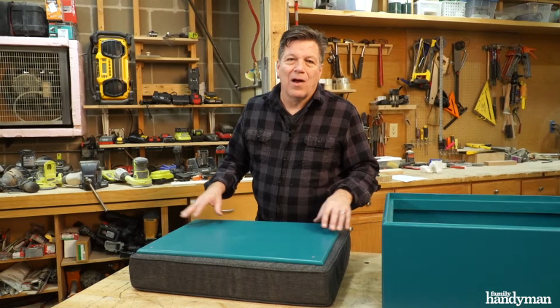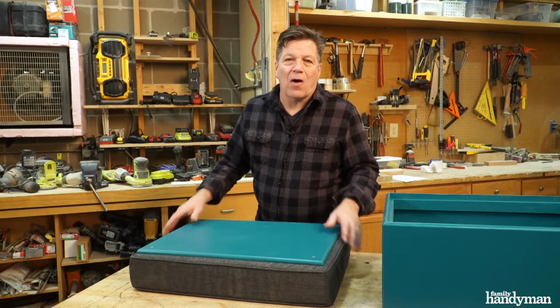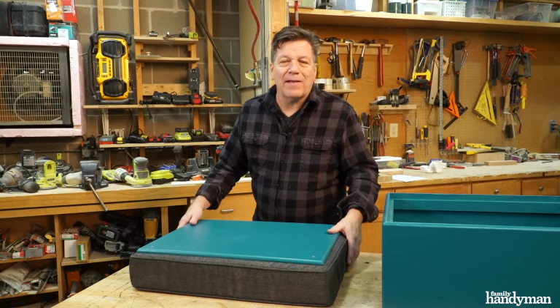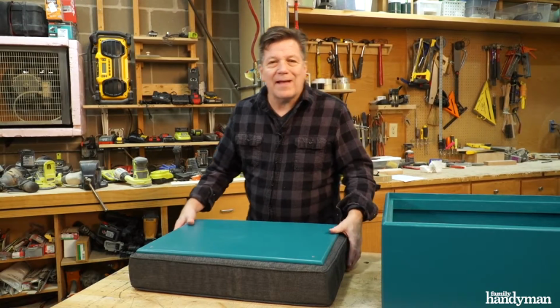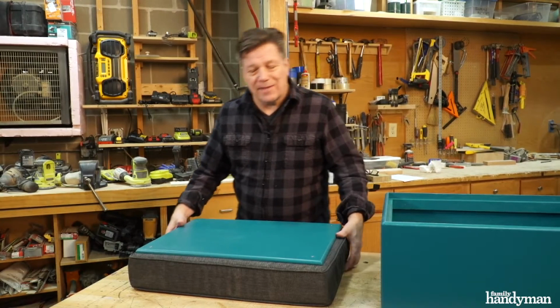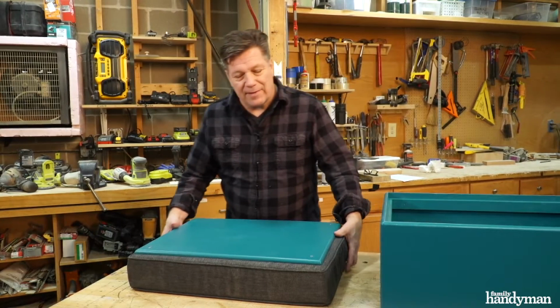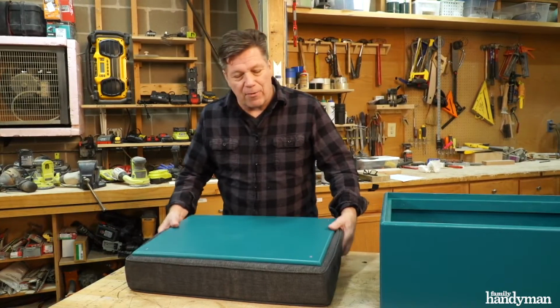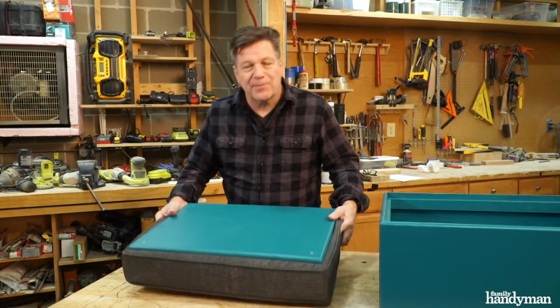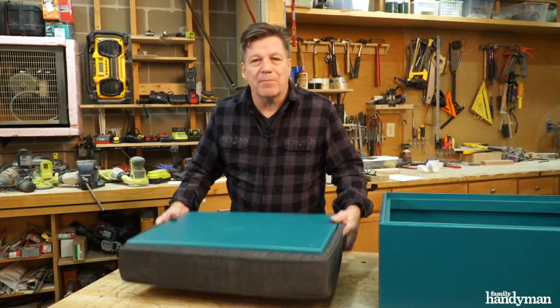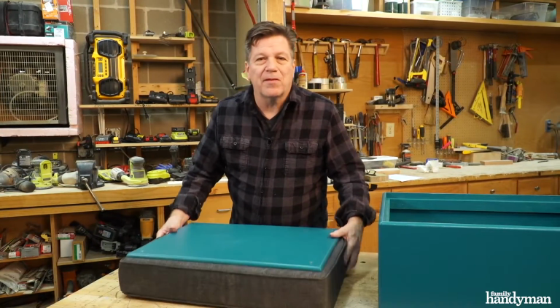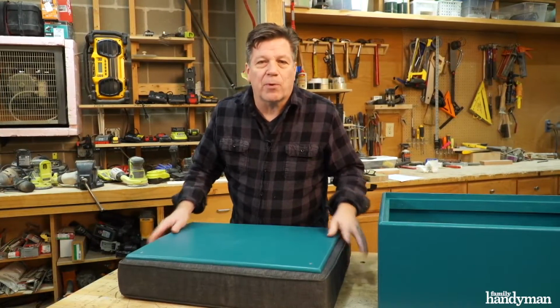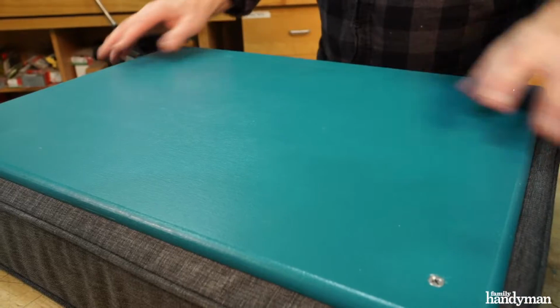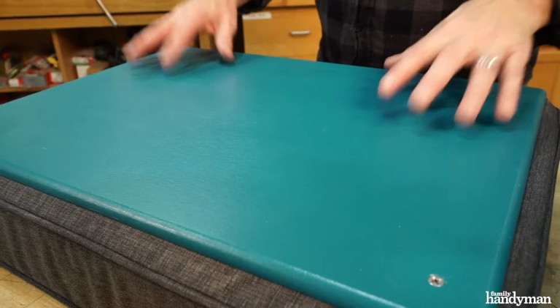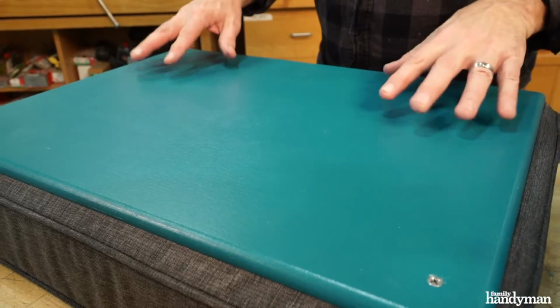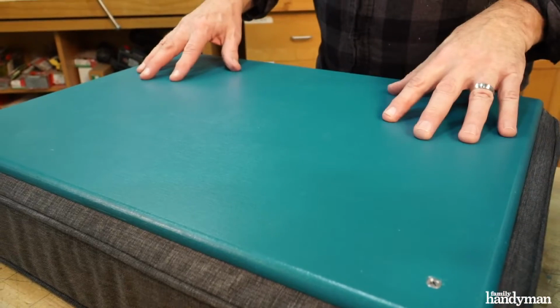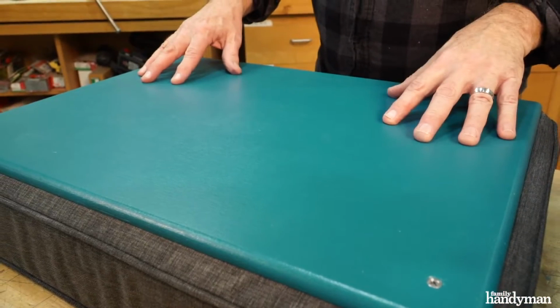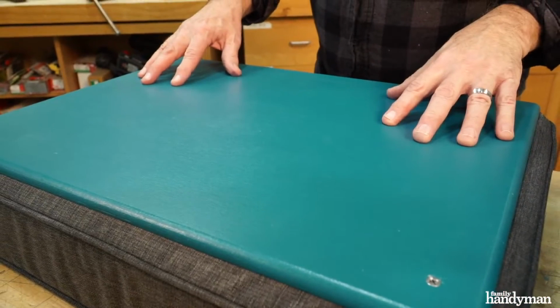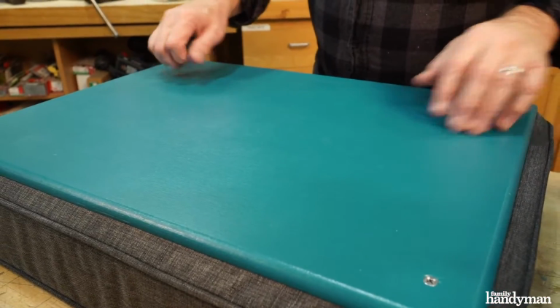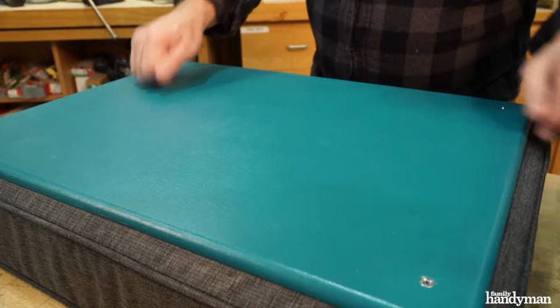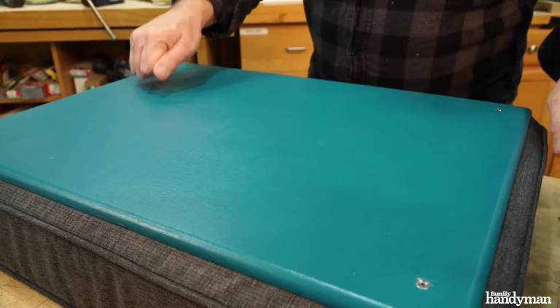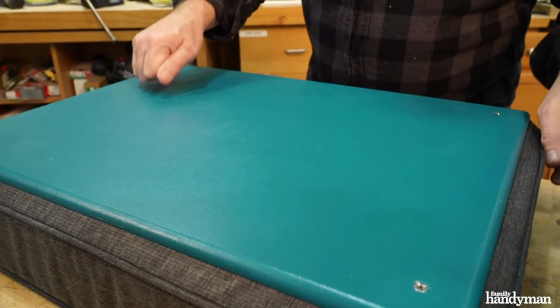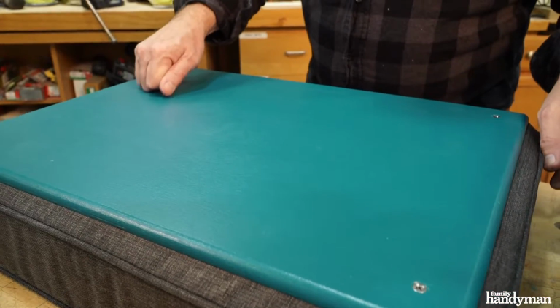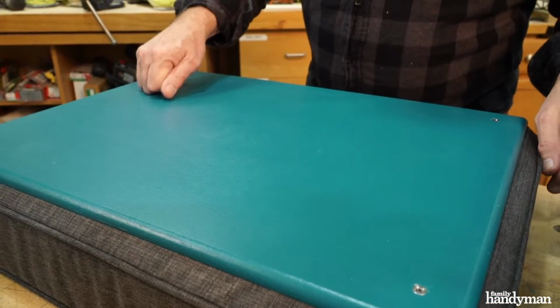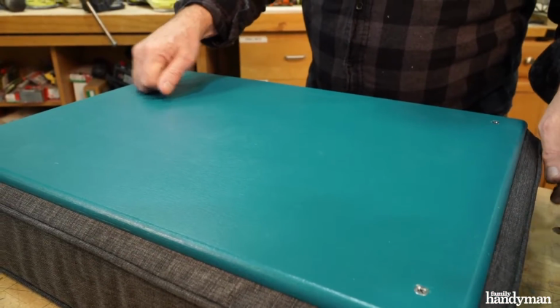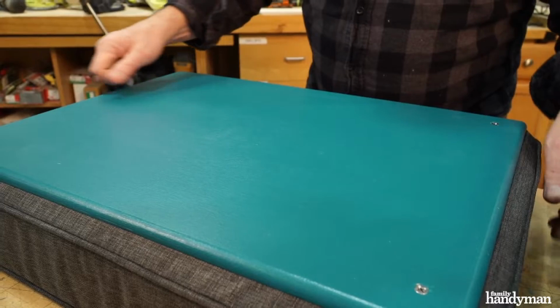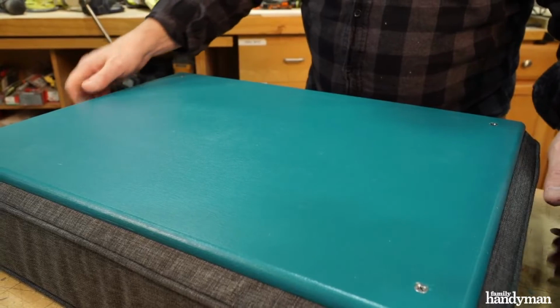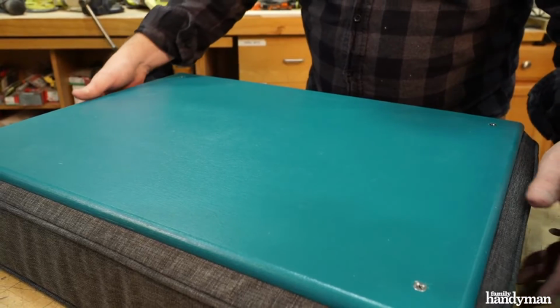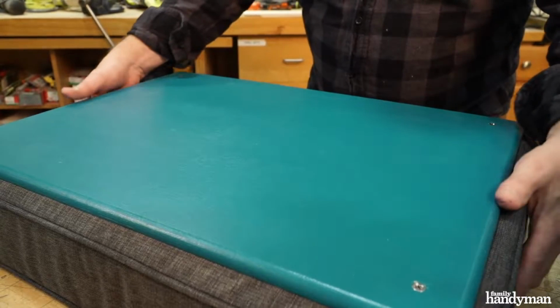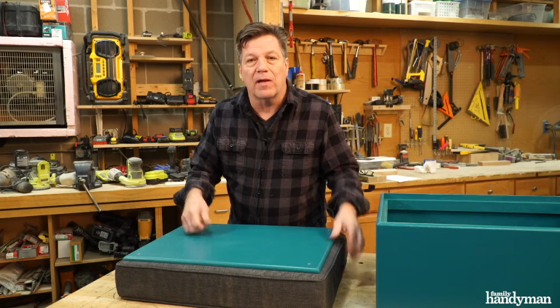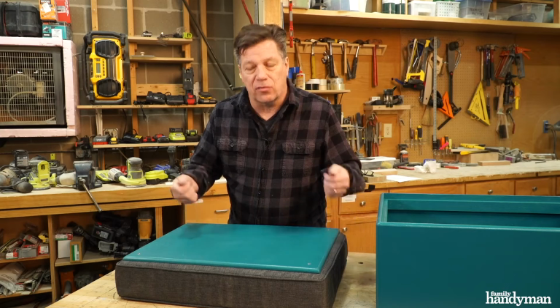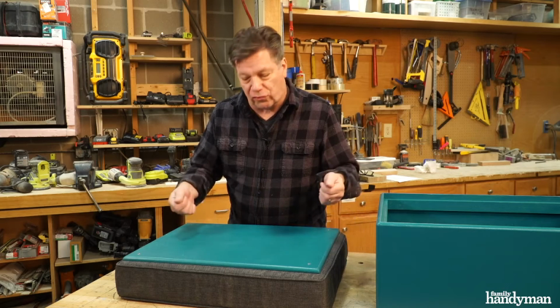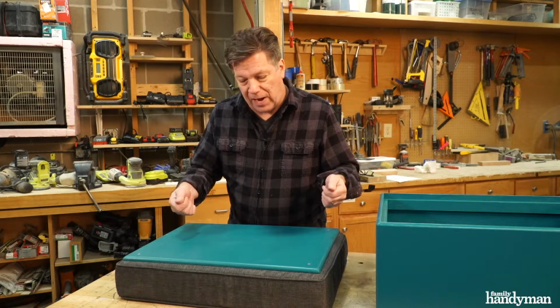All right, that's it — that wraps up this project. The nice thing about this design is the top can double as a tray.